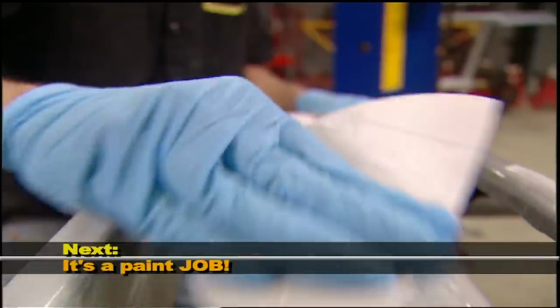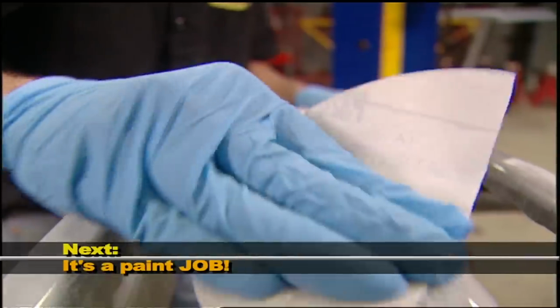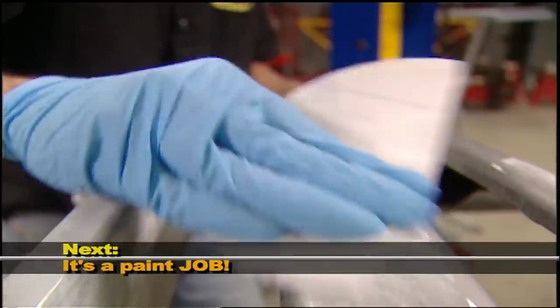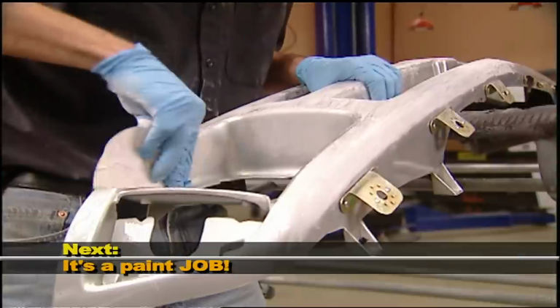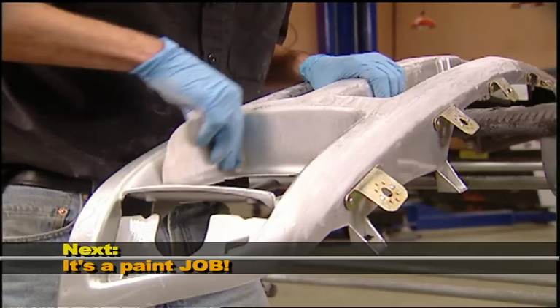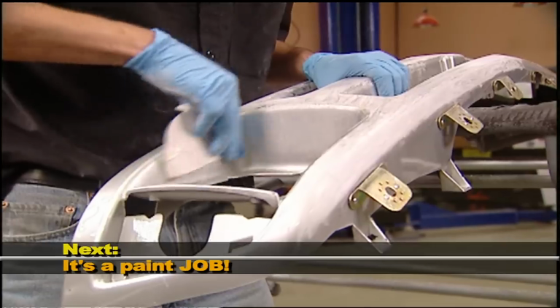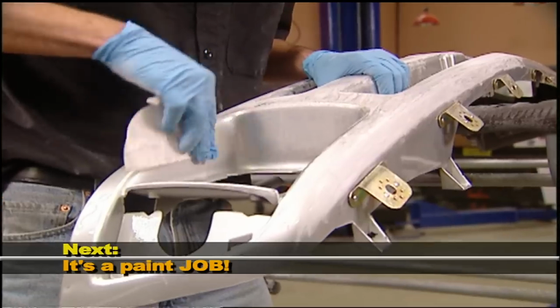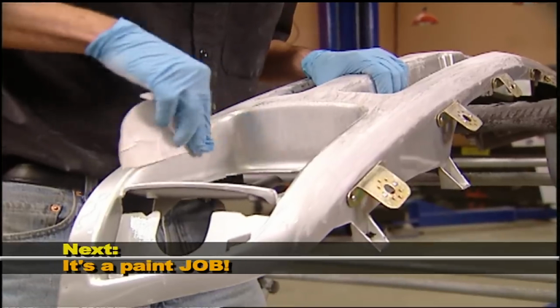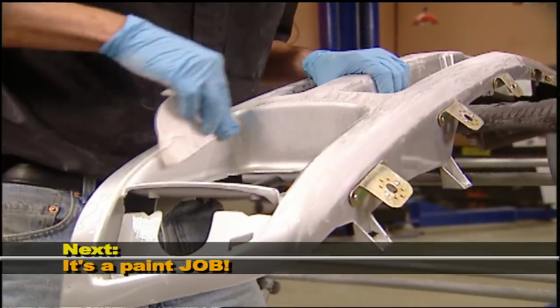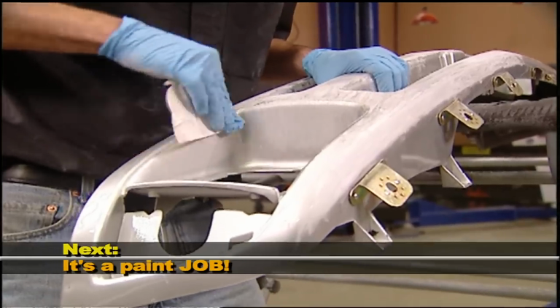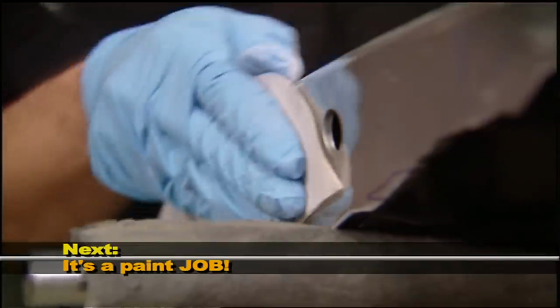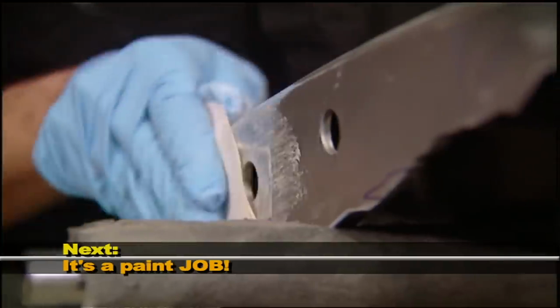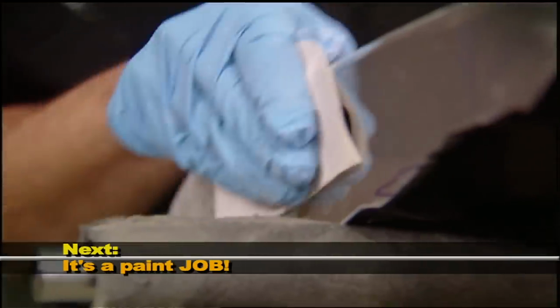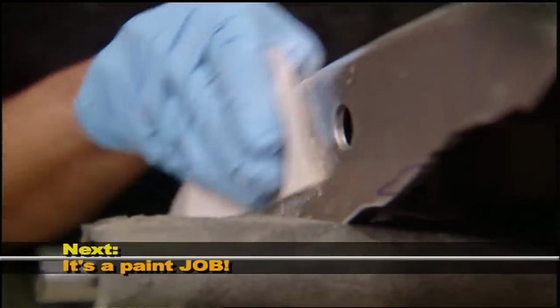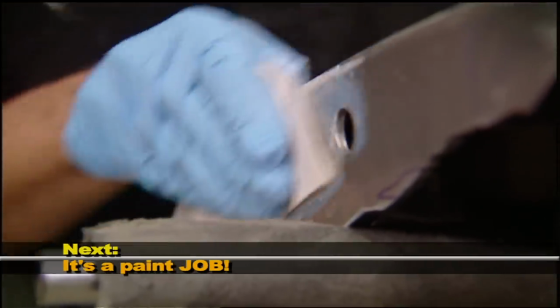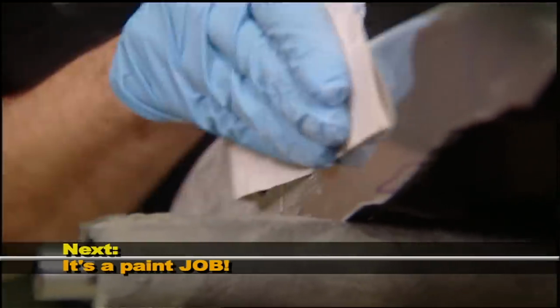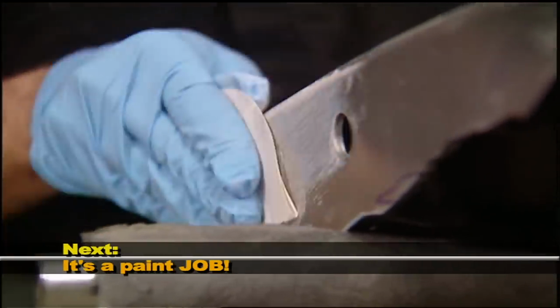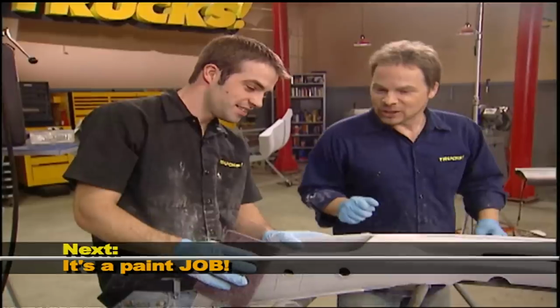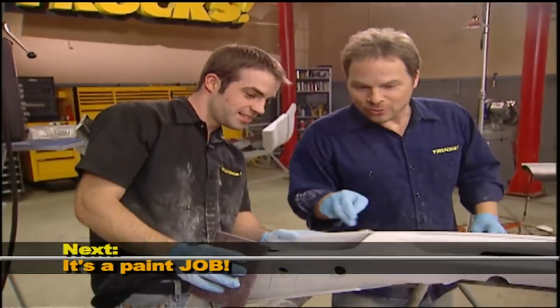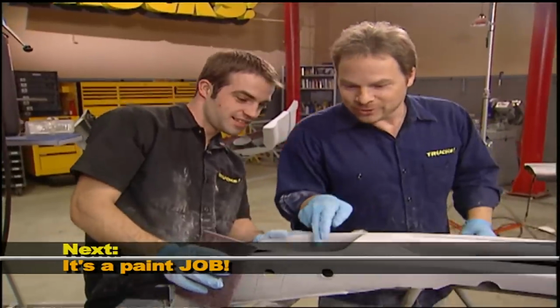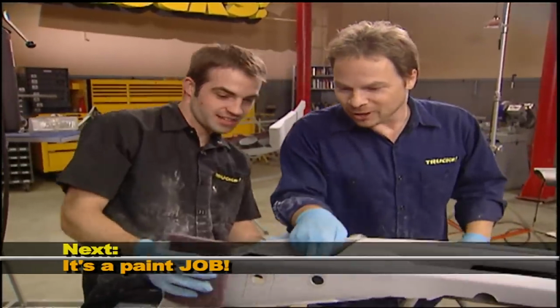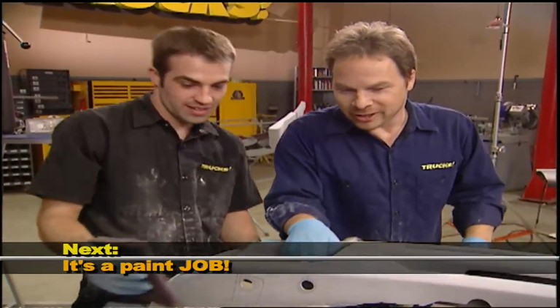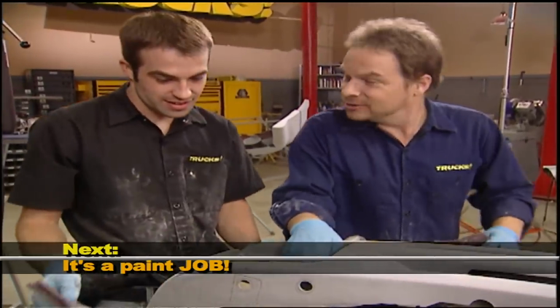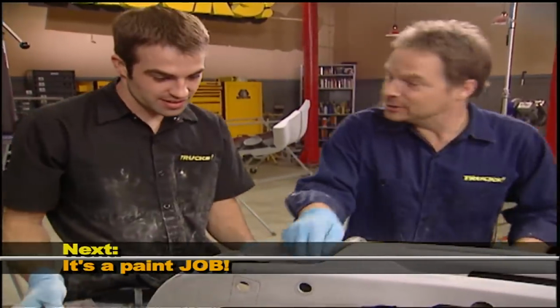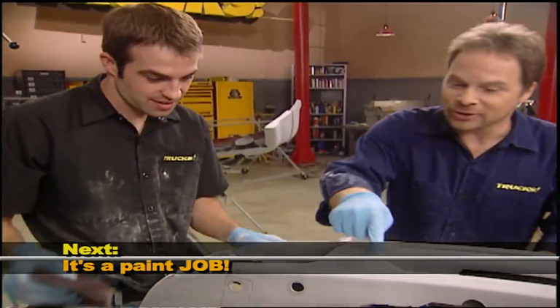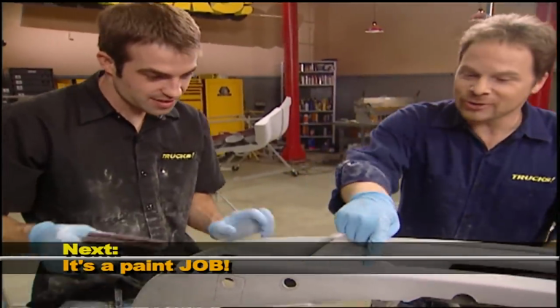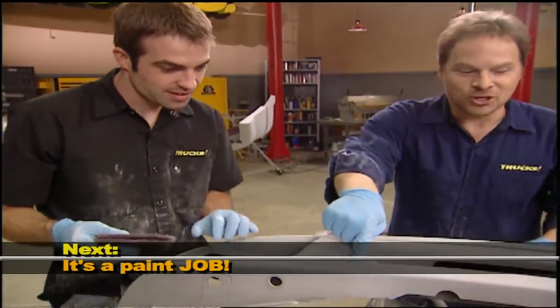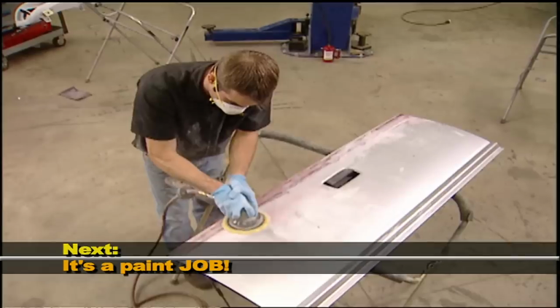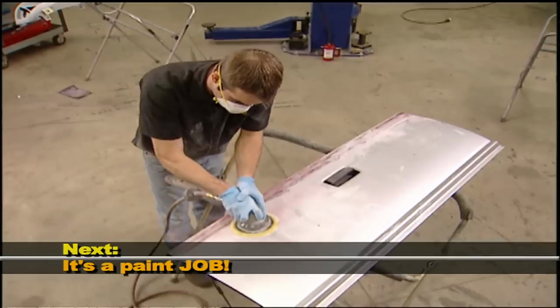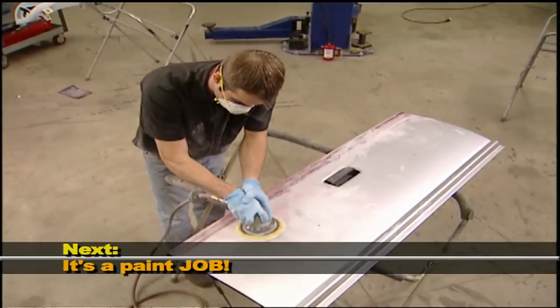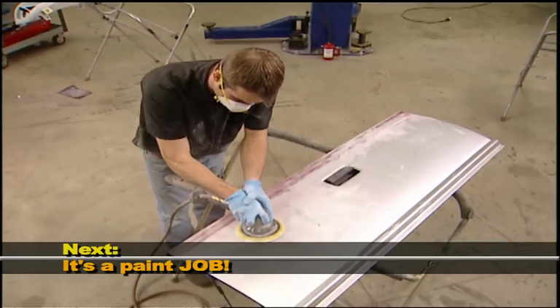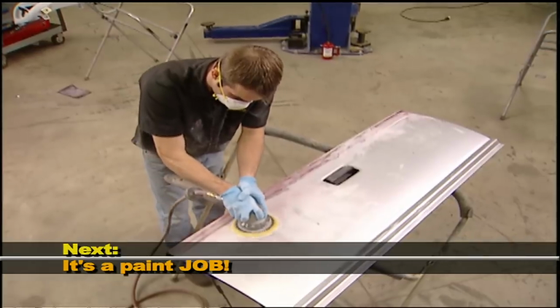After the break, it's the hard part of a great paint job. We'll show you the right way to prep your panels — stick around.